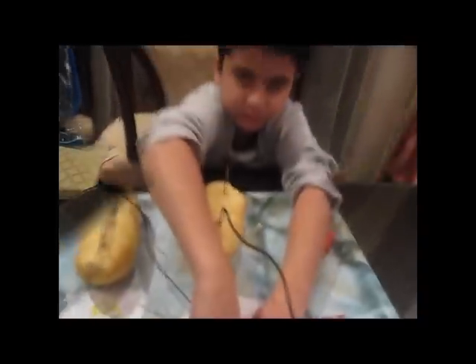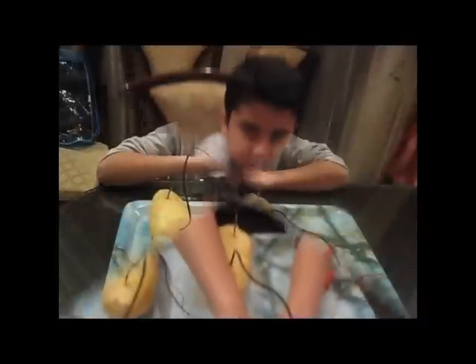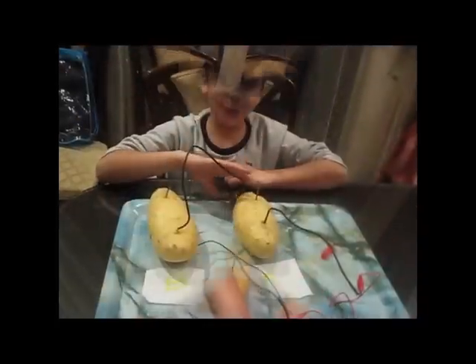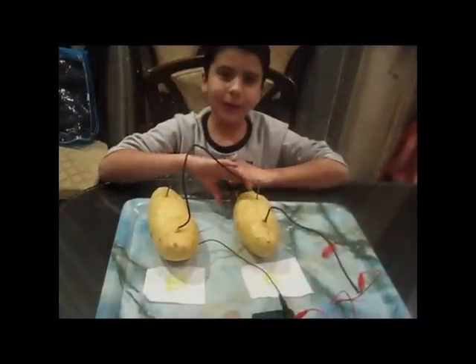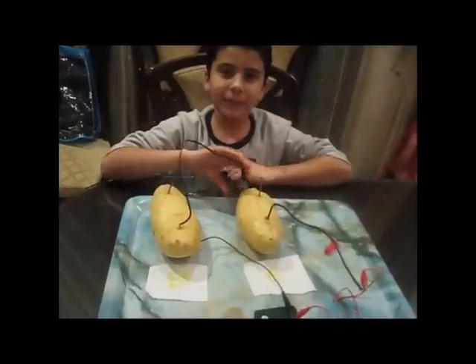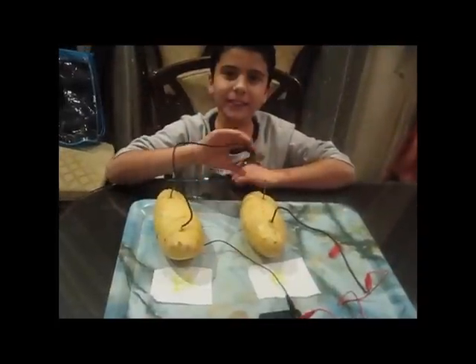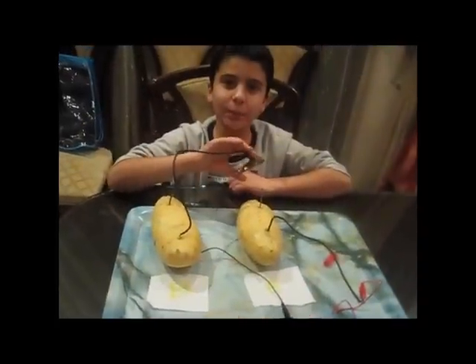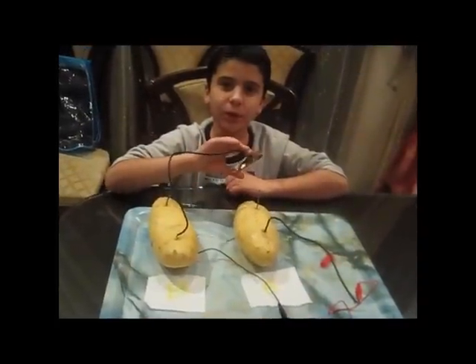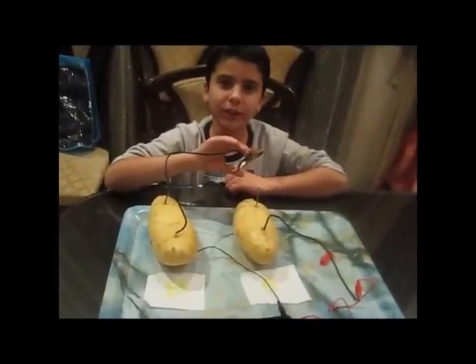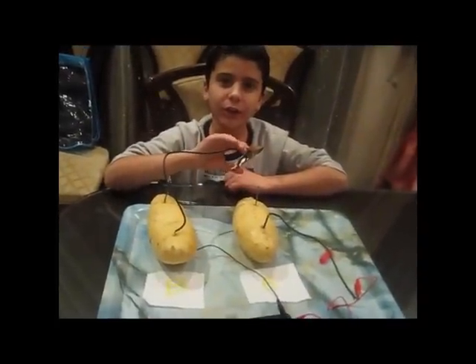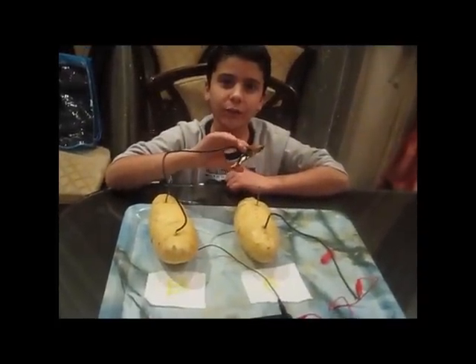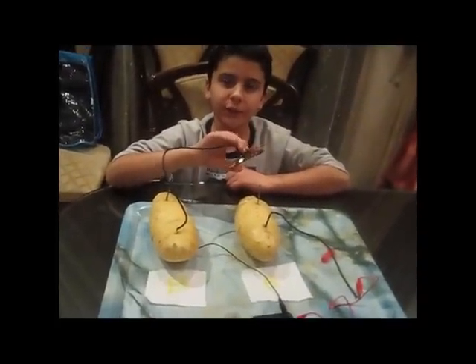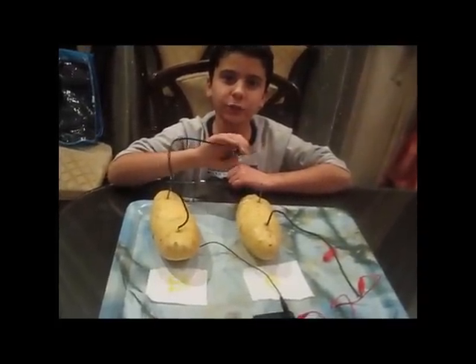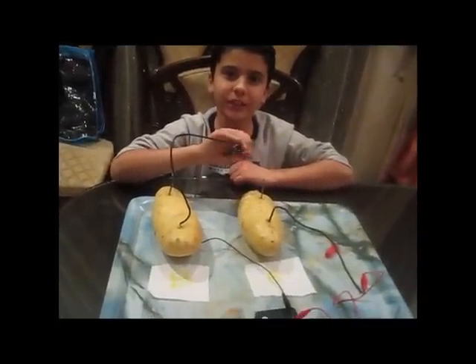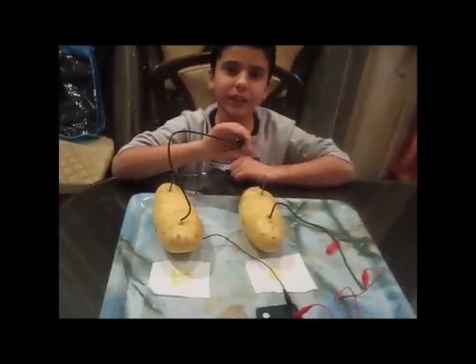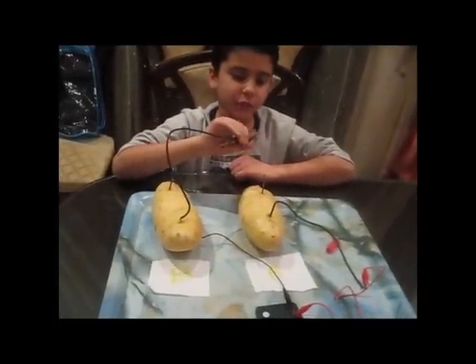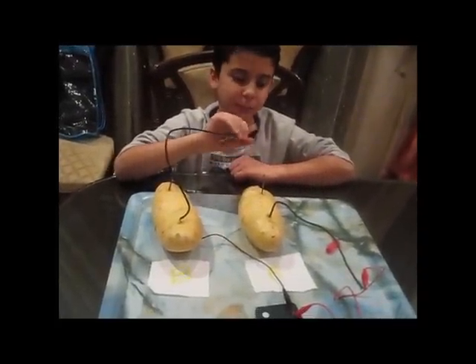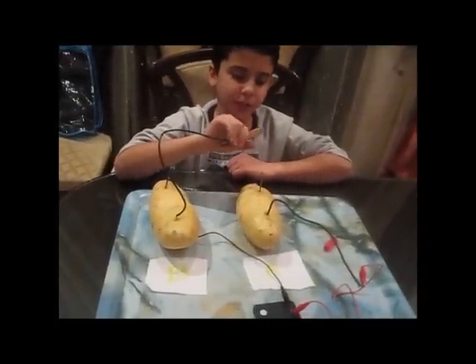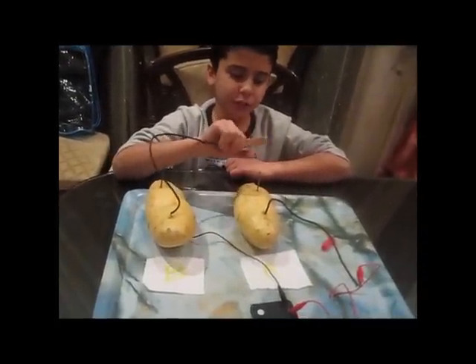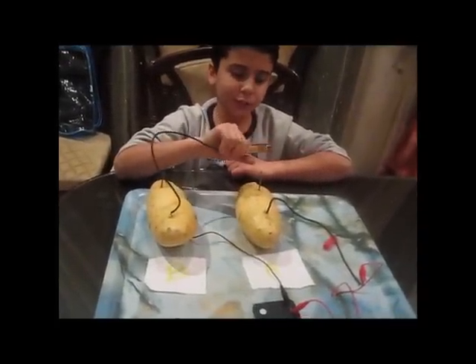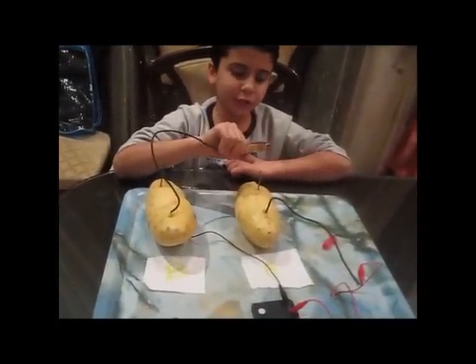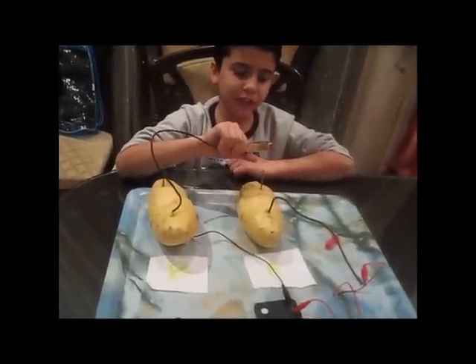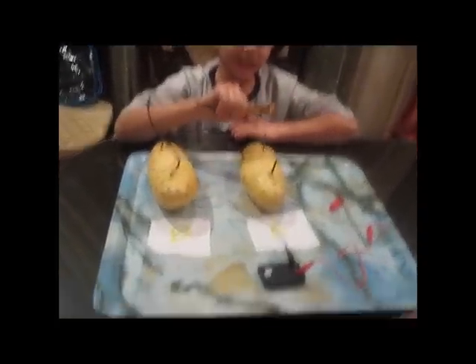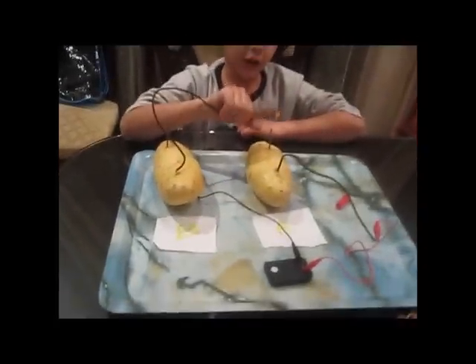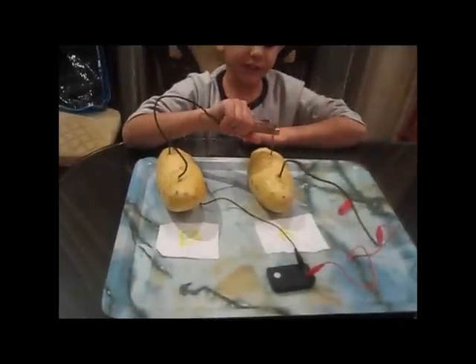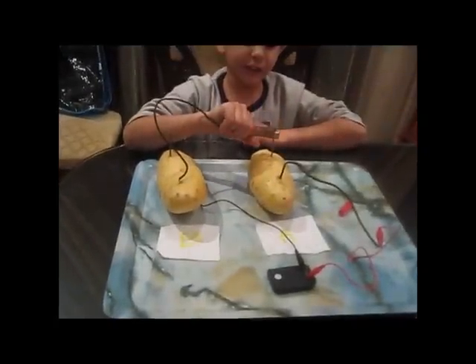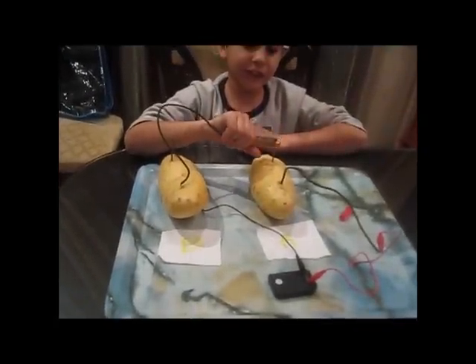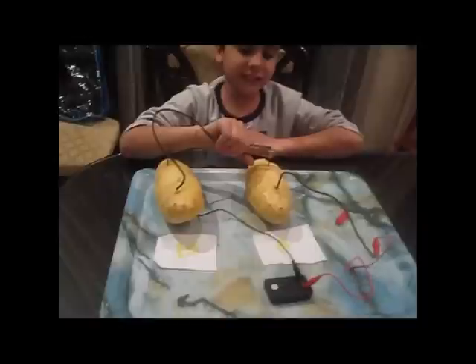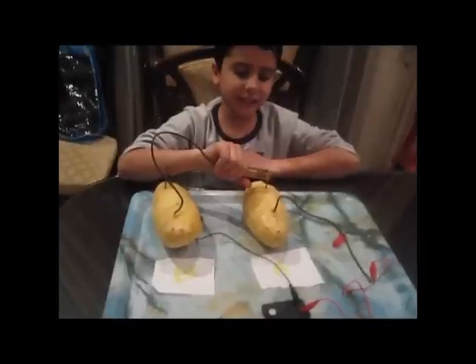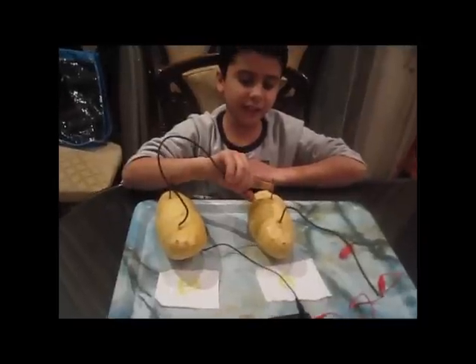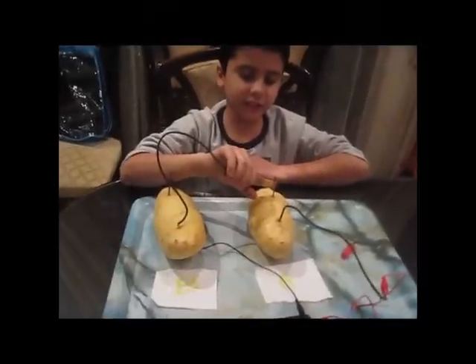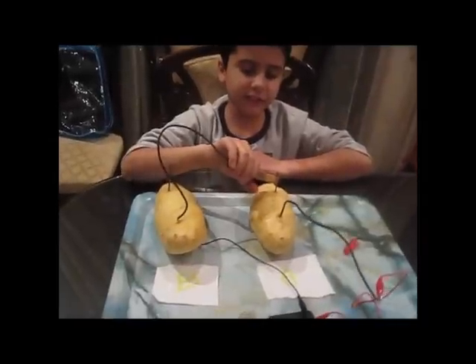Now, place the copper wire of potato B to potato A on the galvanized nail, like this.